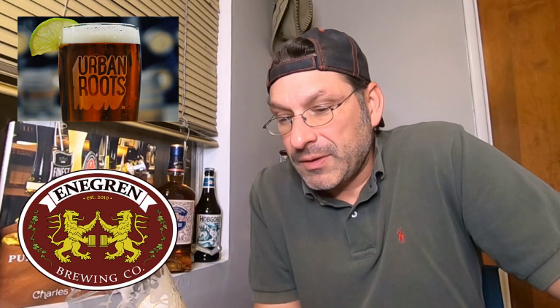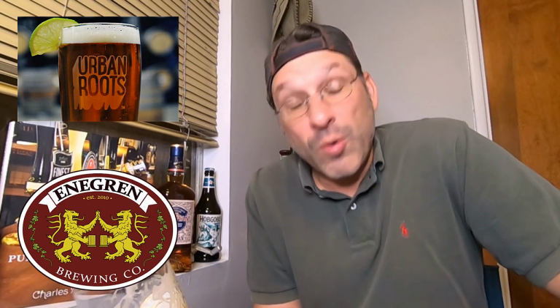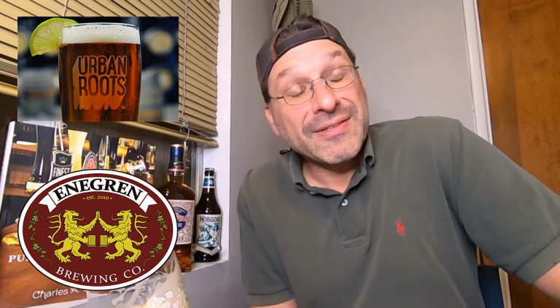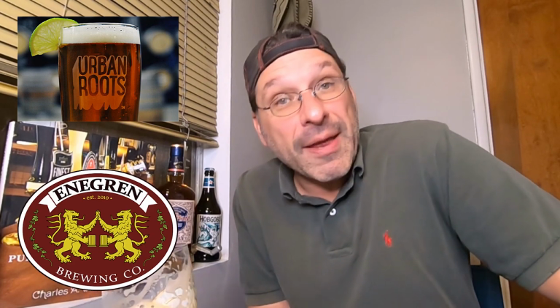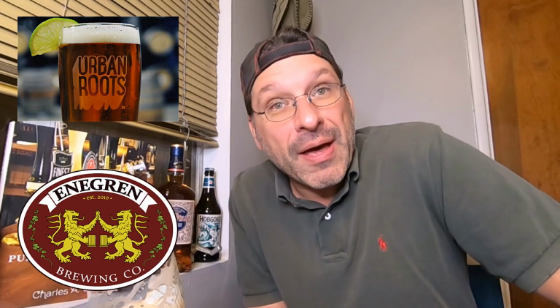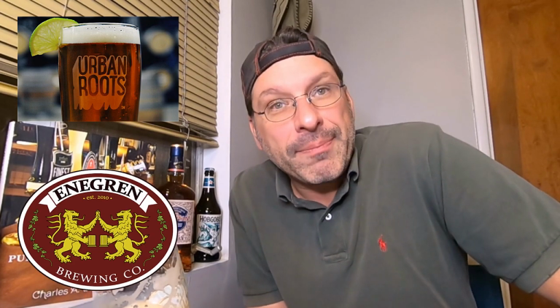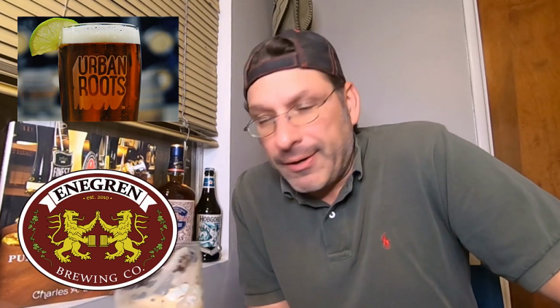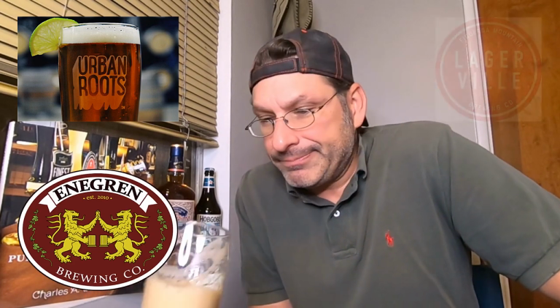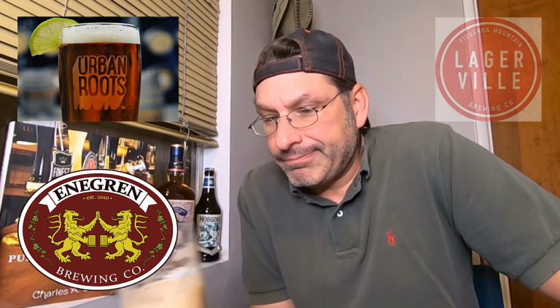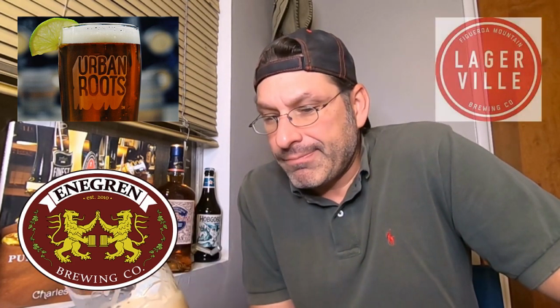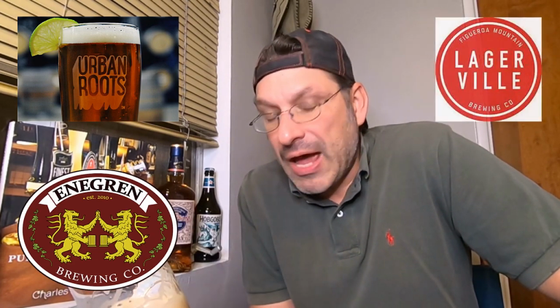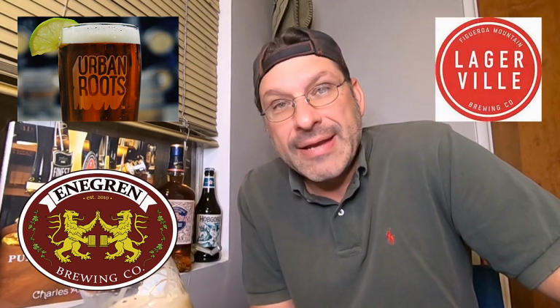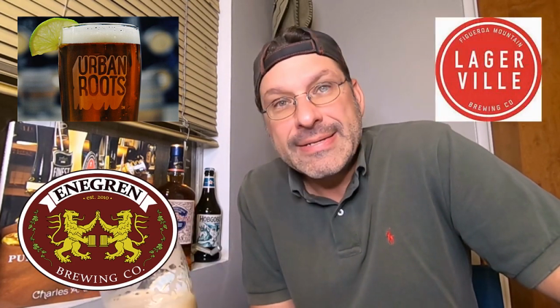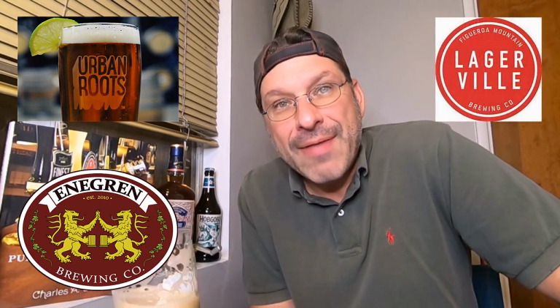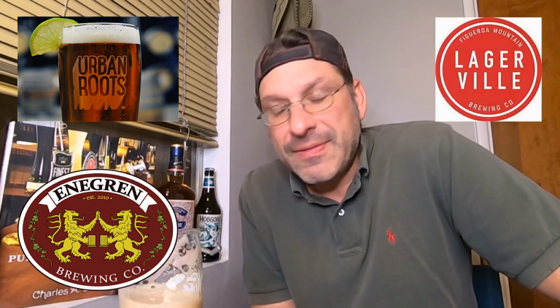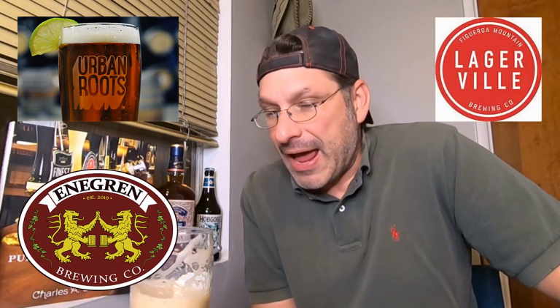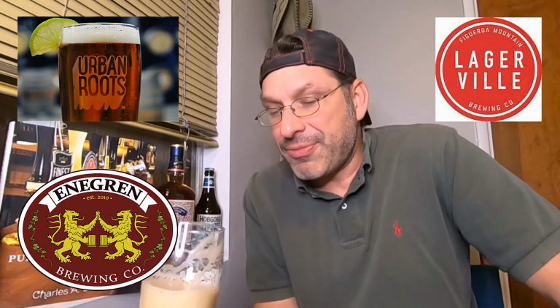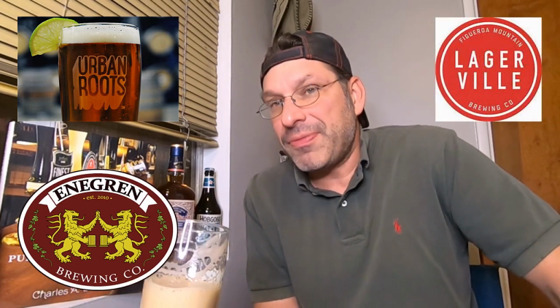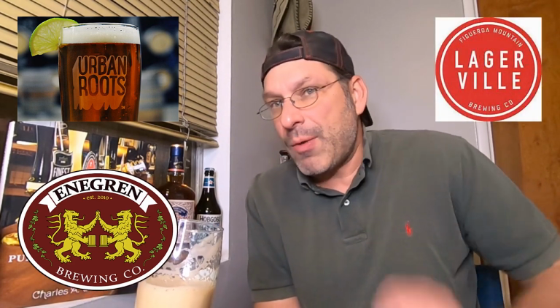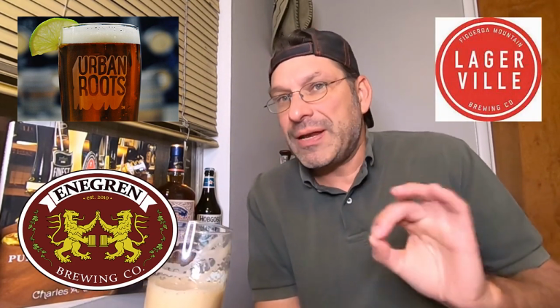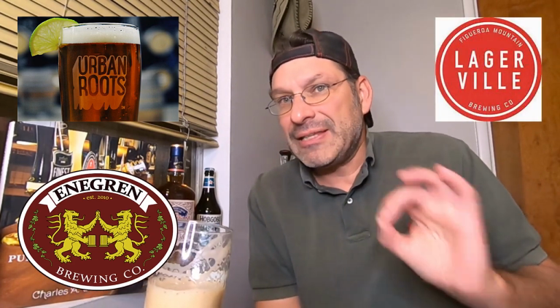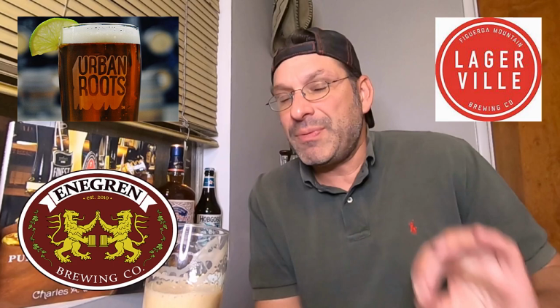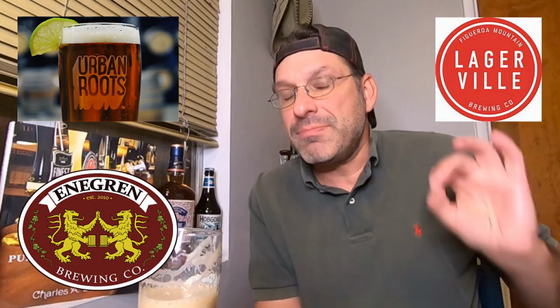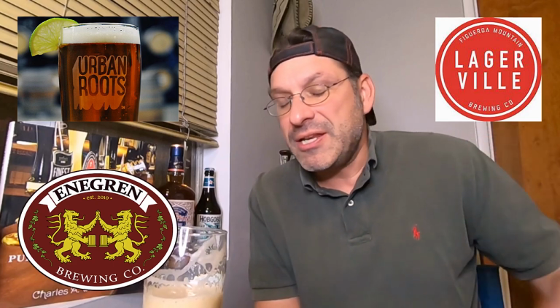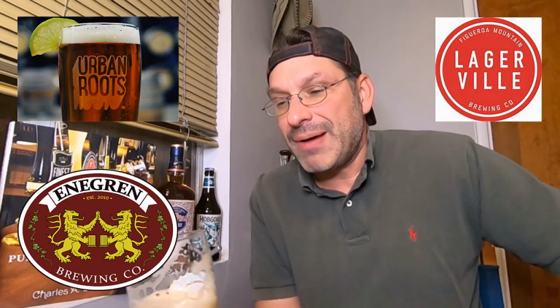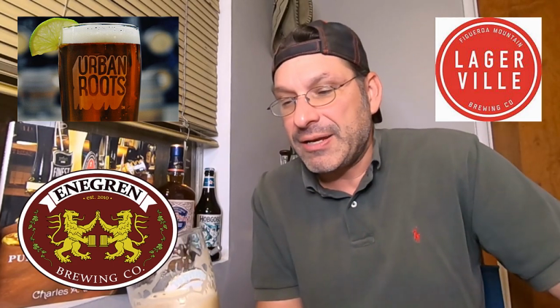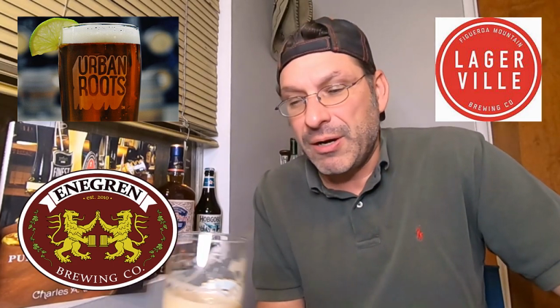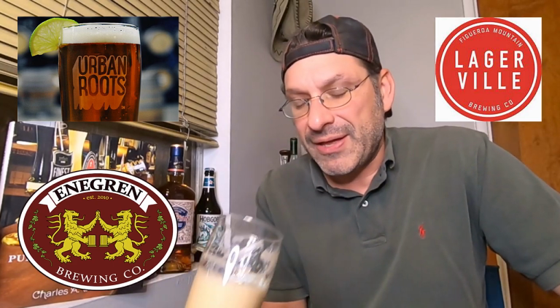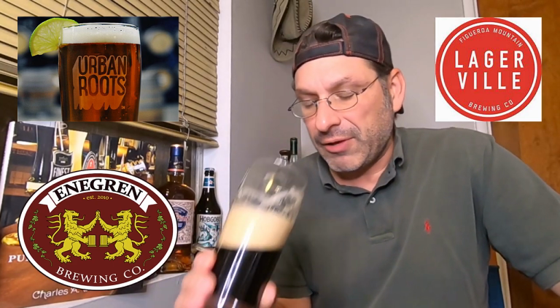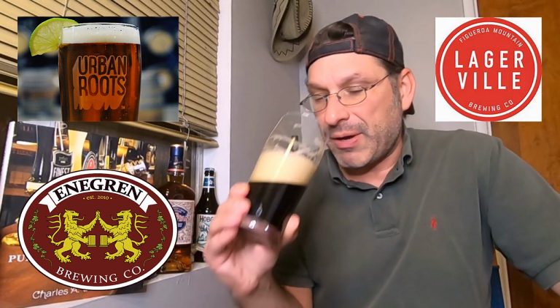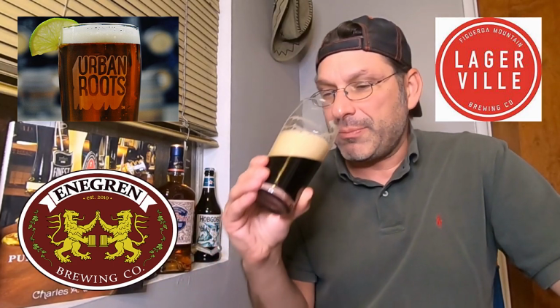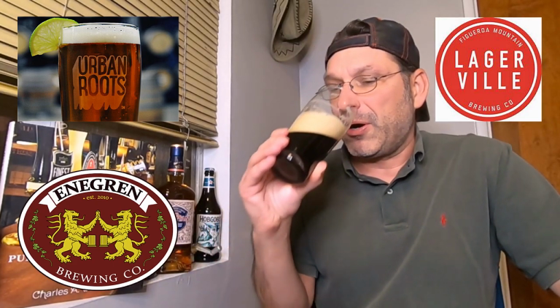Well, that's a light-bodied beer. I did not think that — I thought it would at least be a medium-bodied beer, but that's a light-bodied beer.